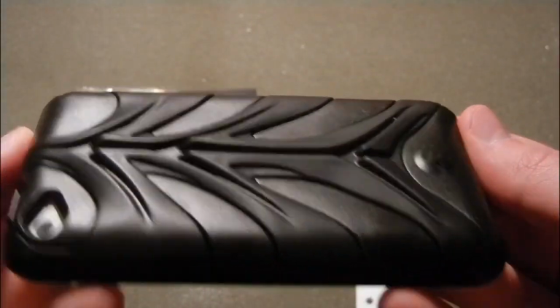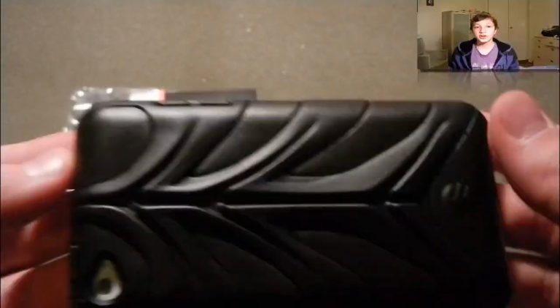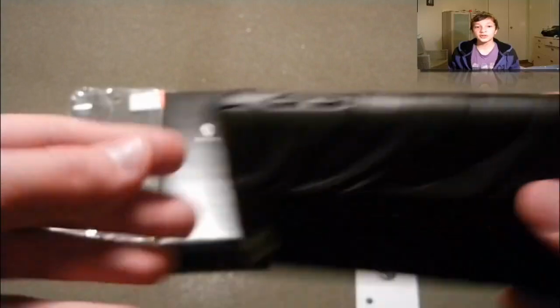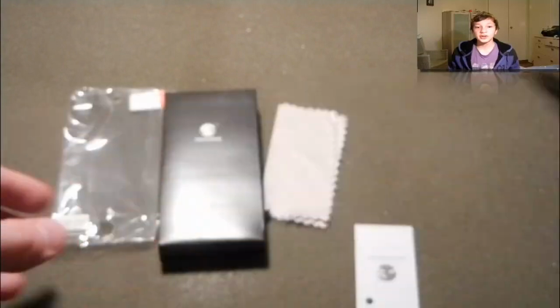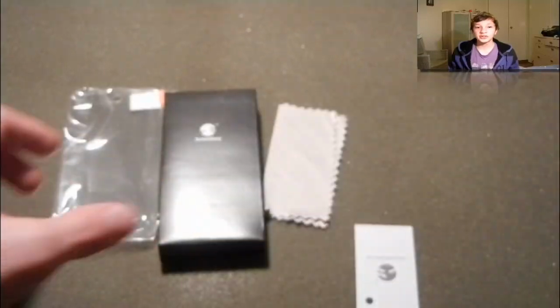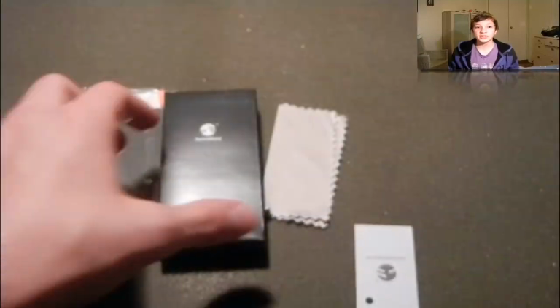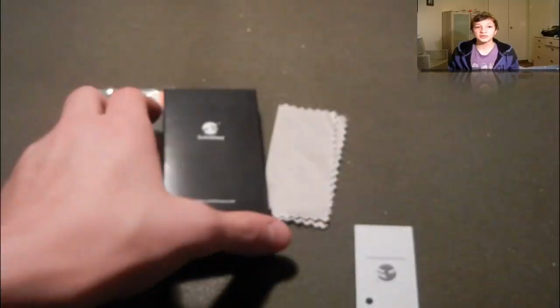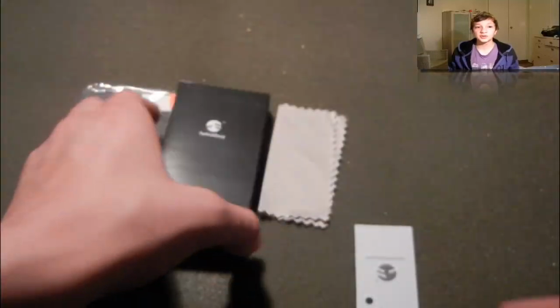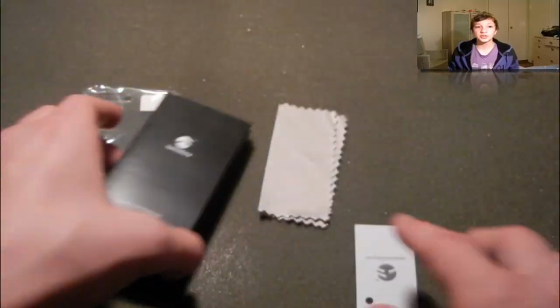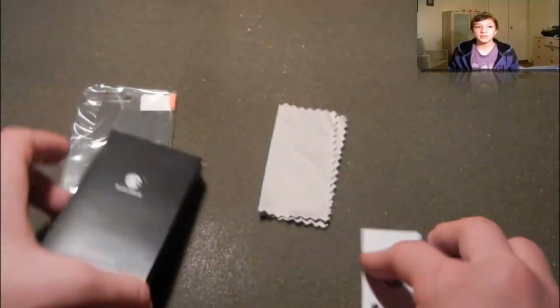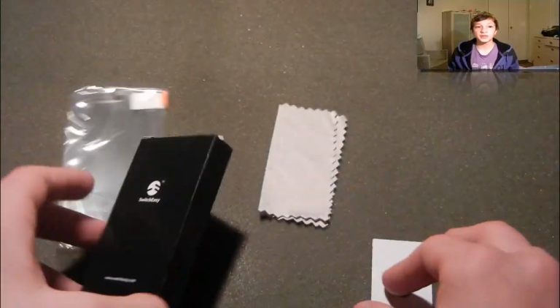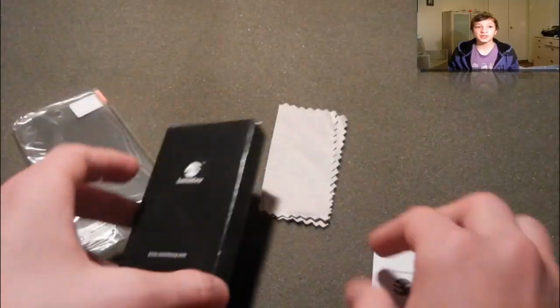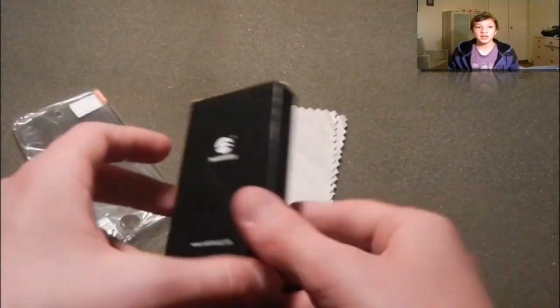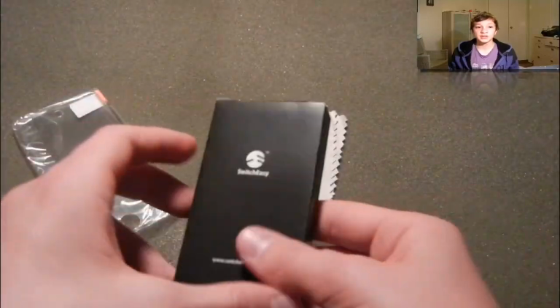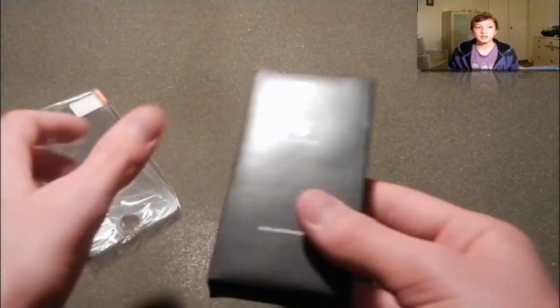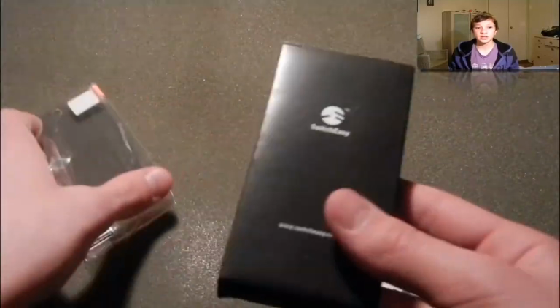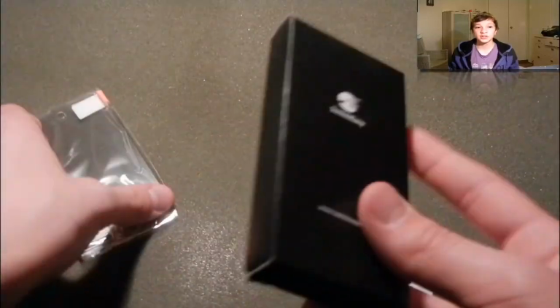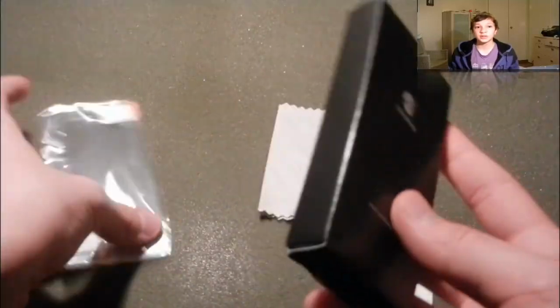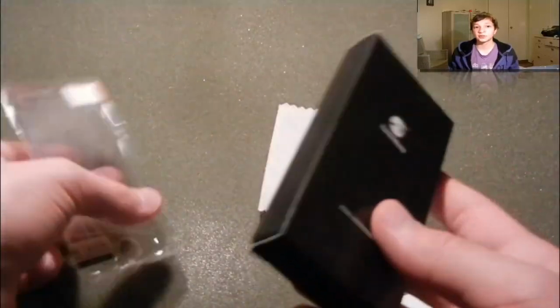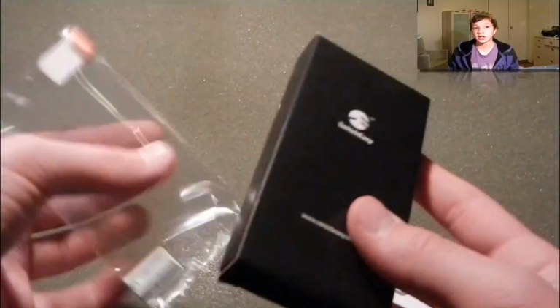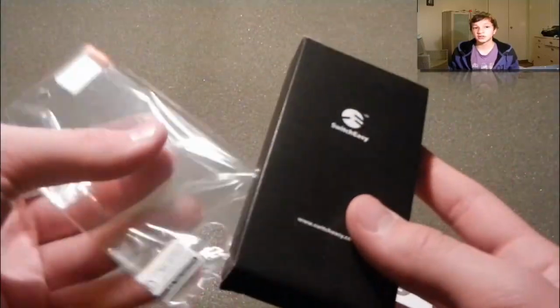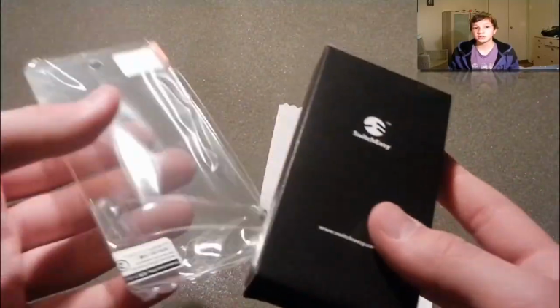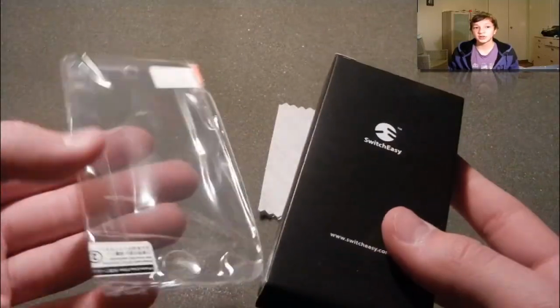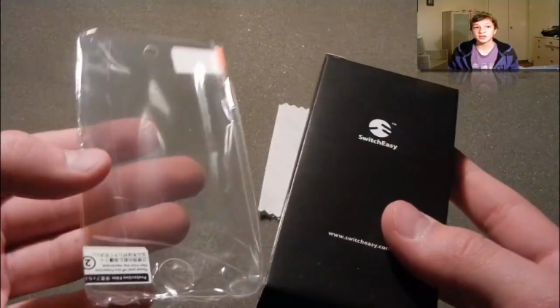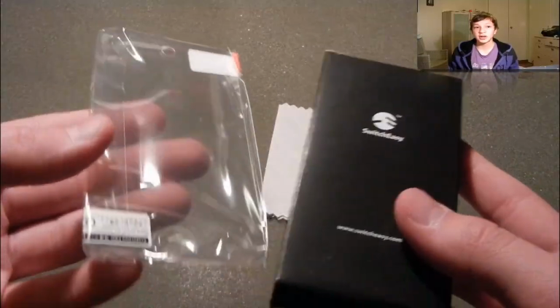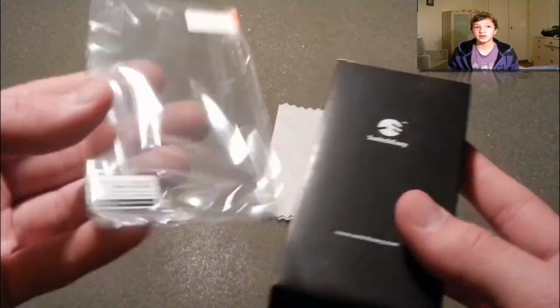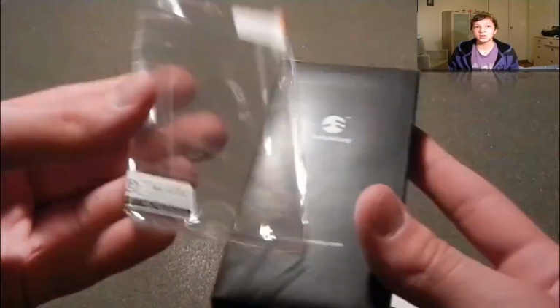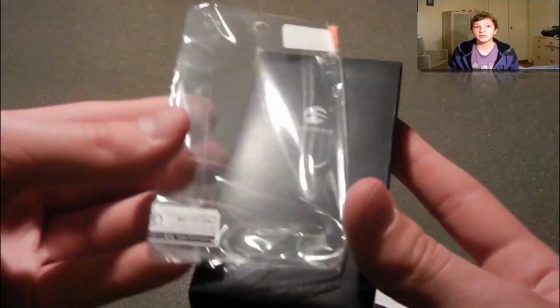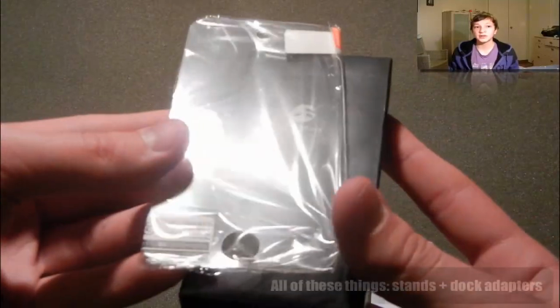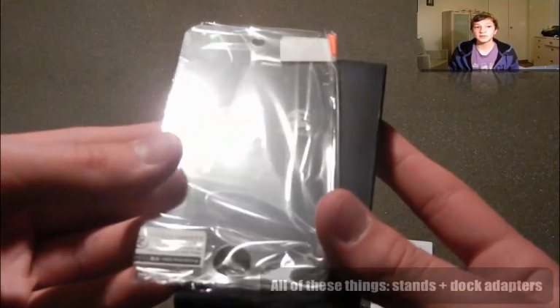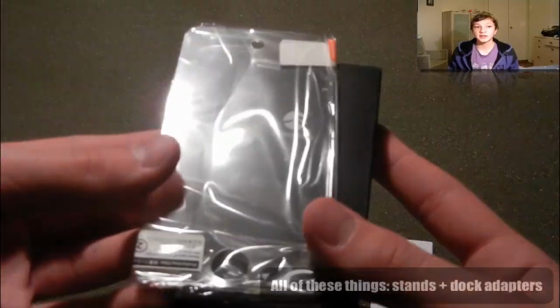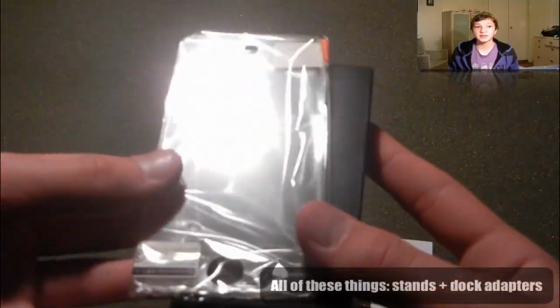Here are the accessories which come with this case, such as the screen protector and all of these things.